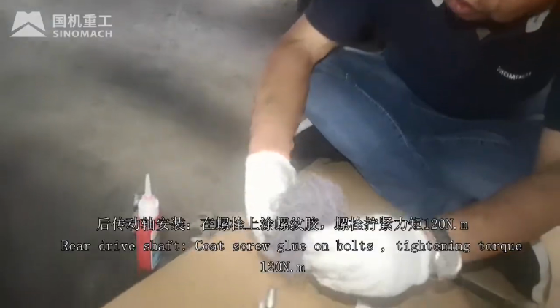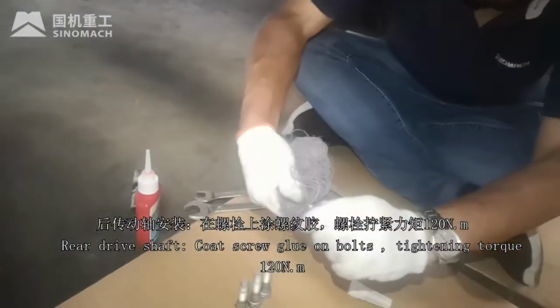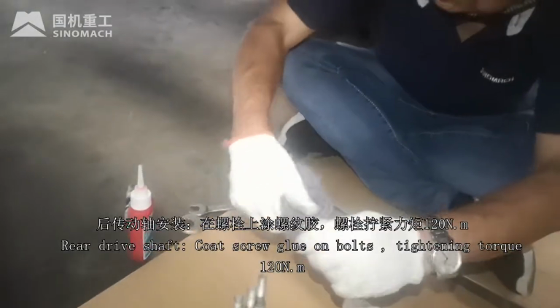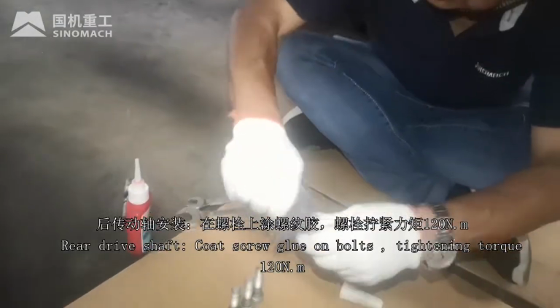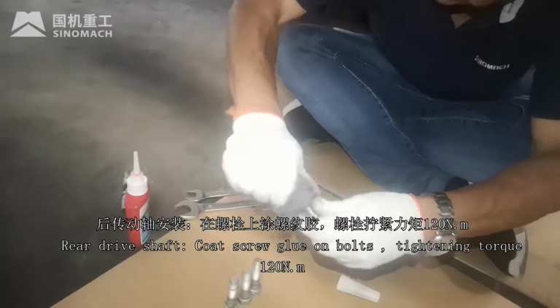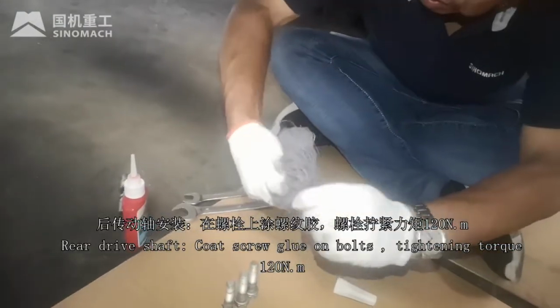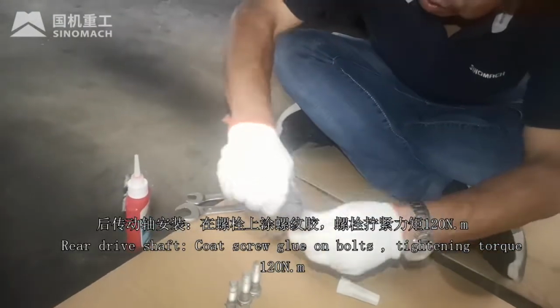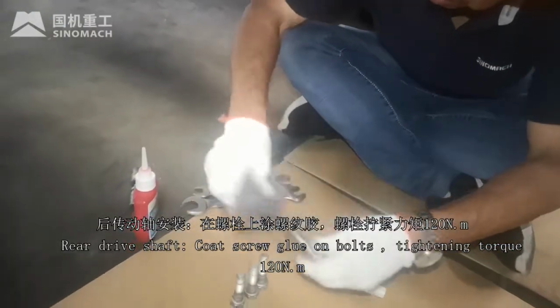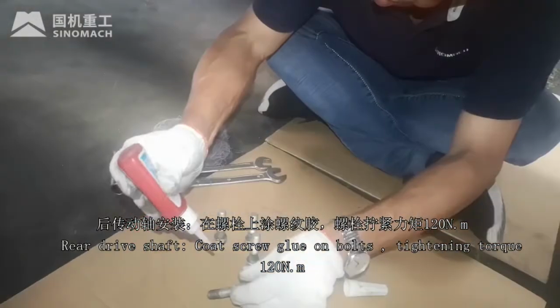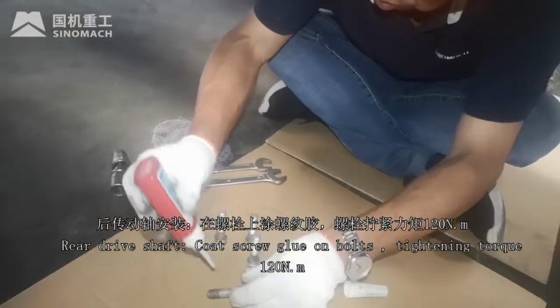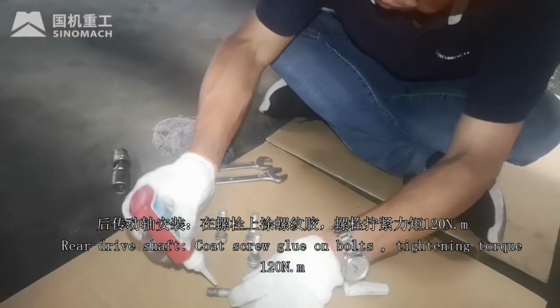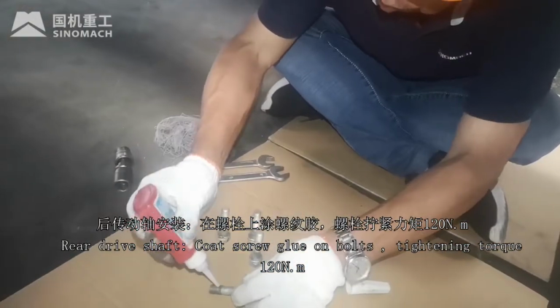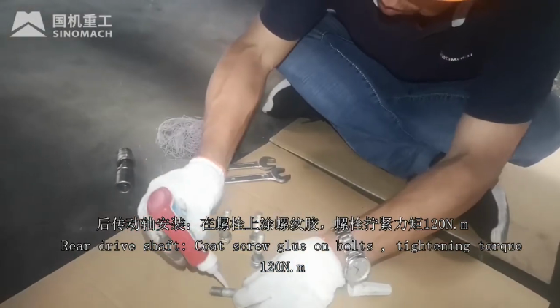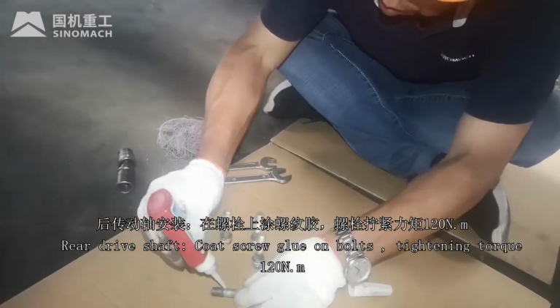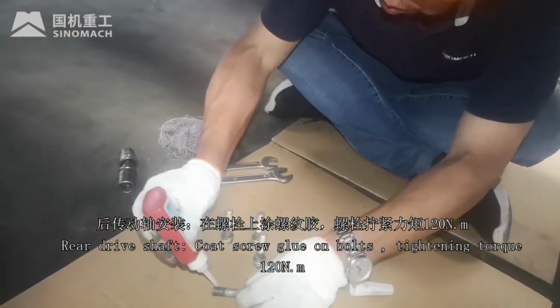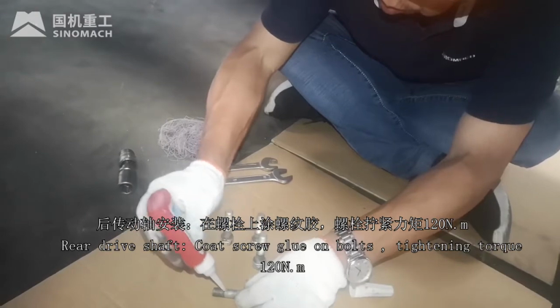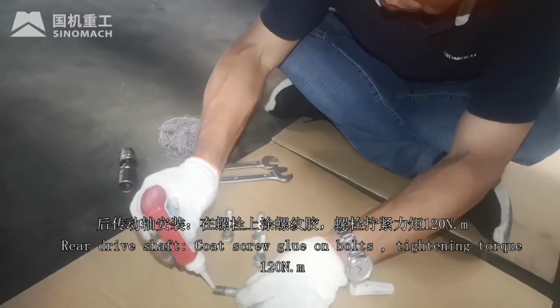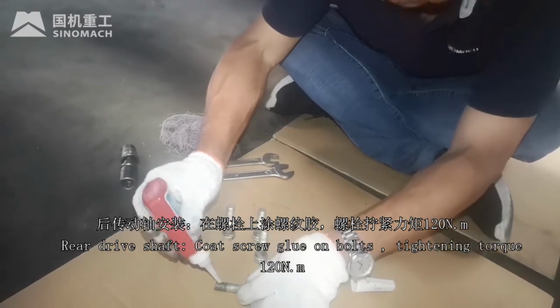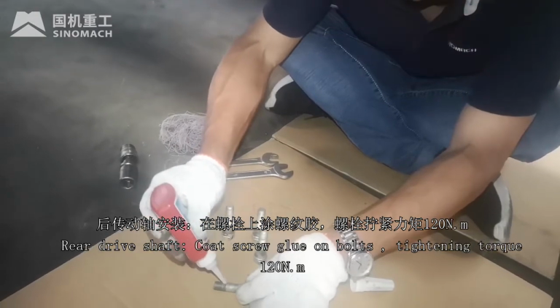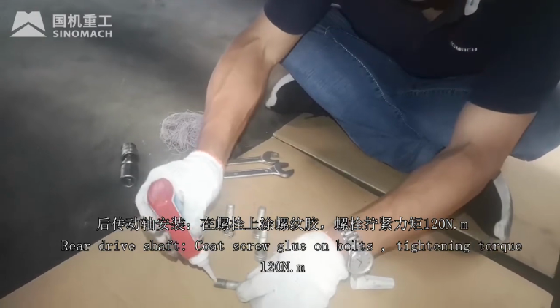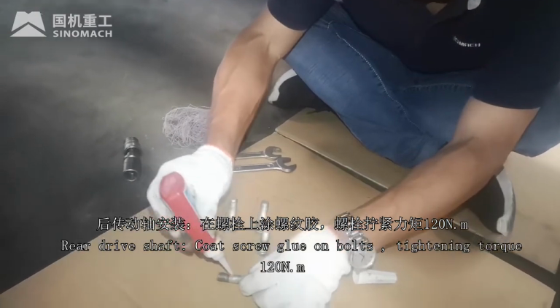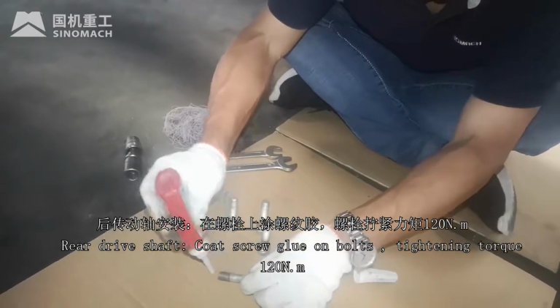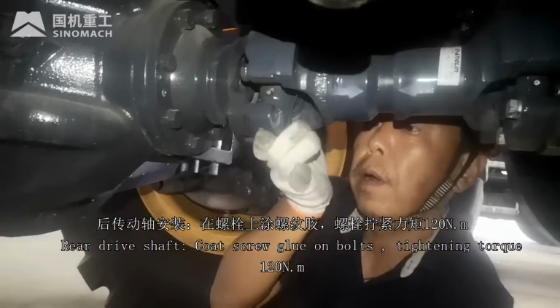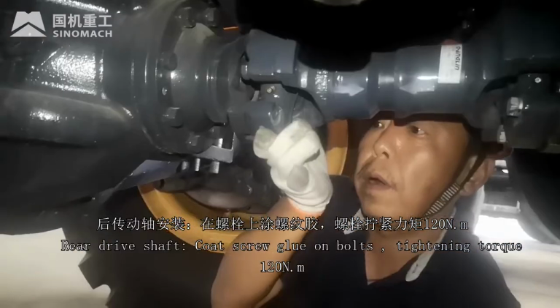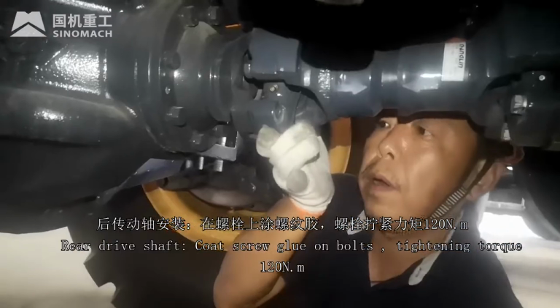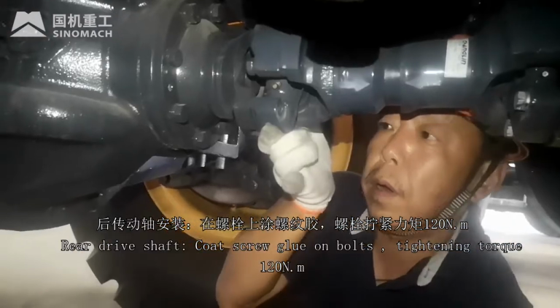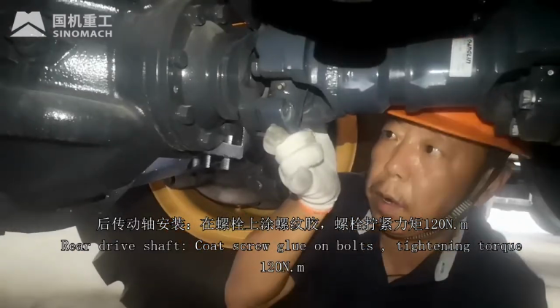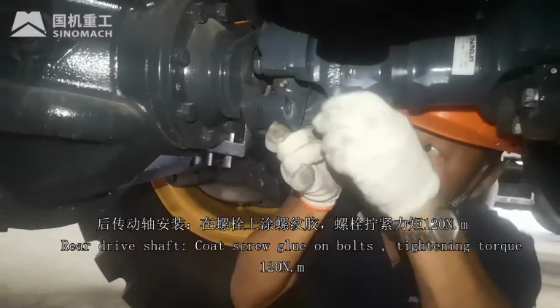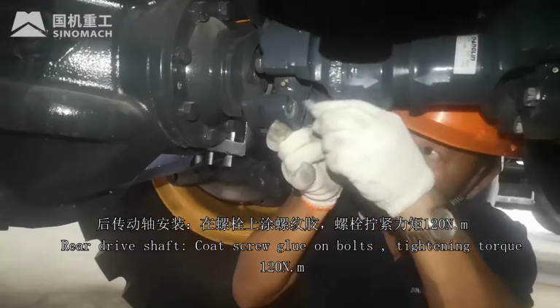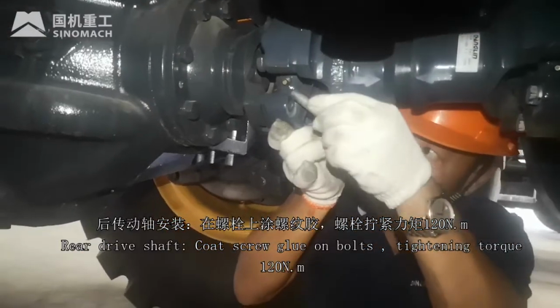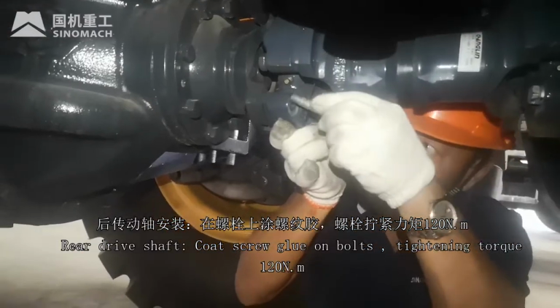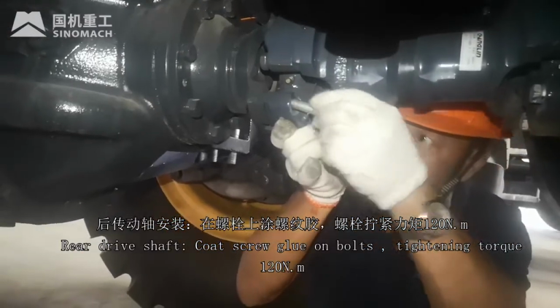Rear drive shaft: apply screw glue on the bolt. Tightening torque 120 Nm.